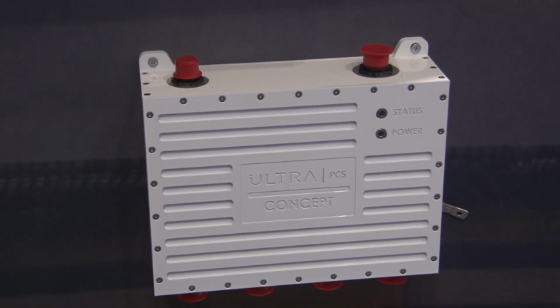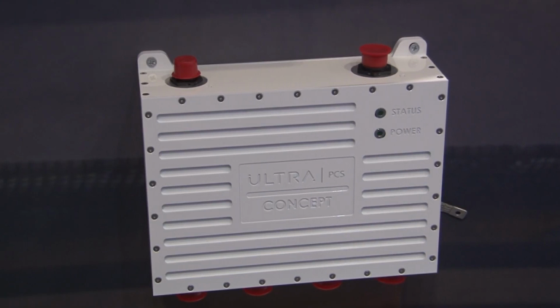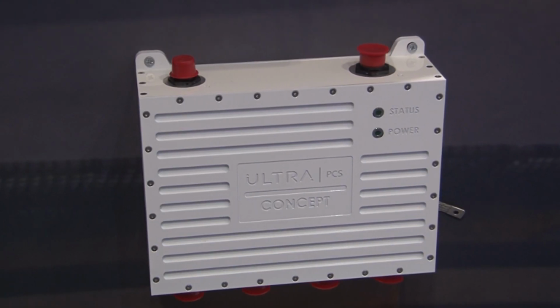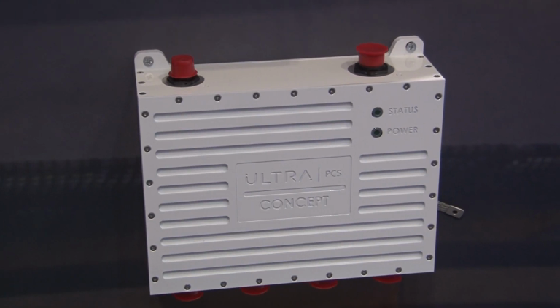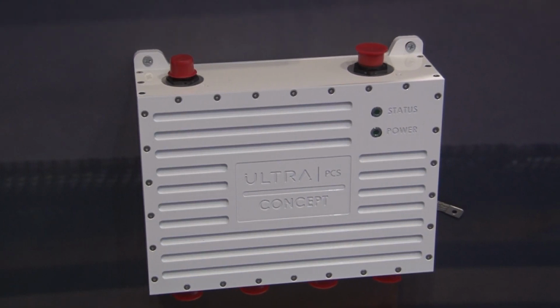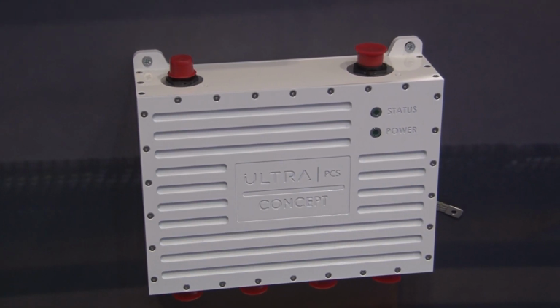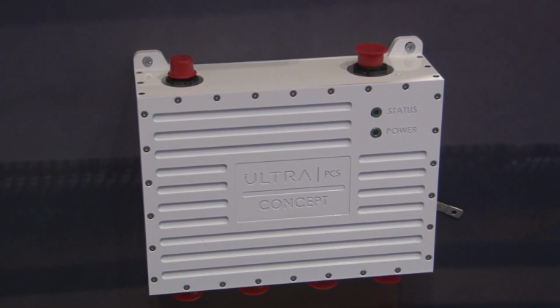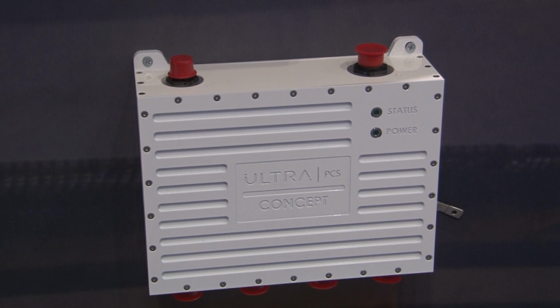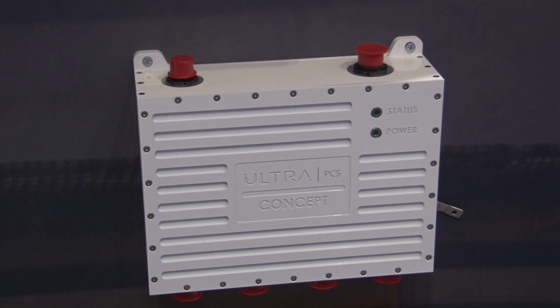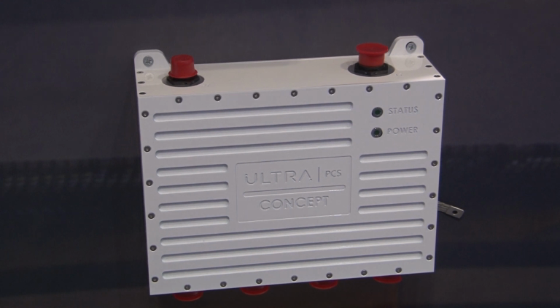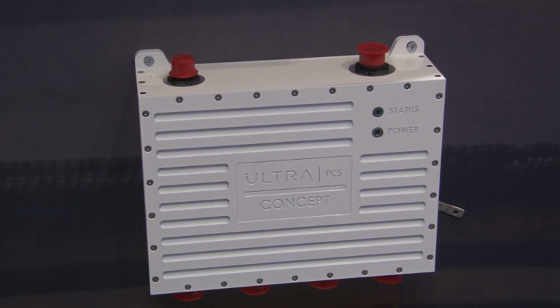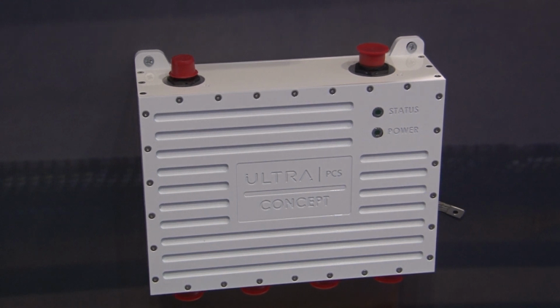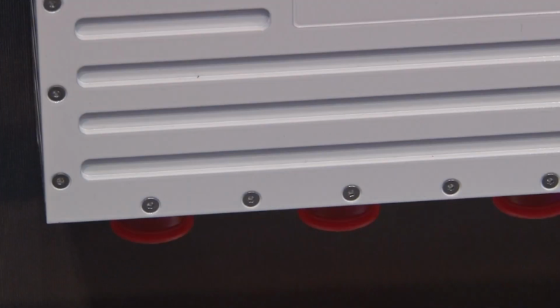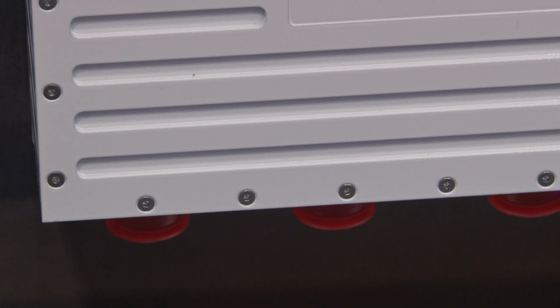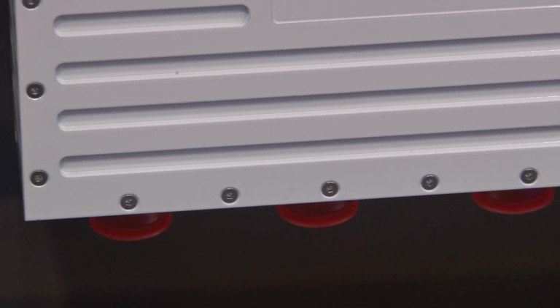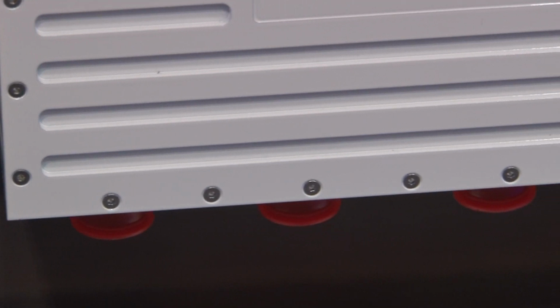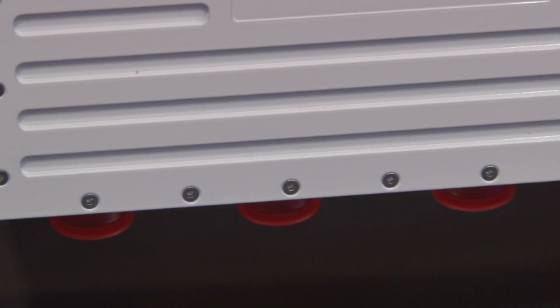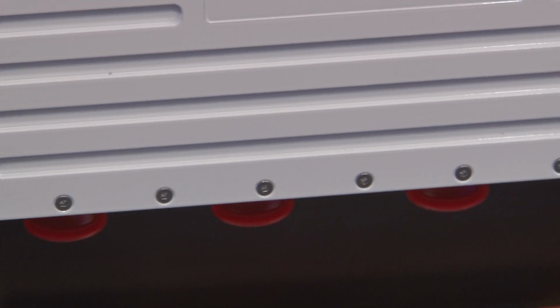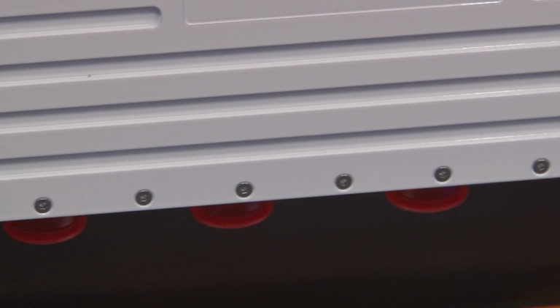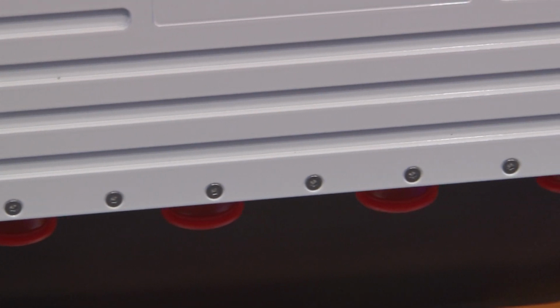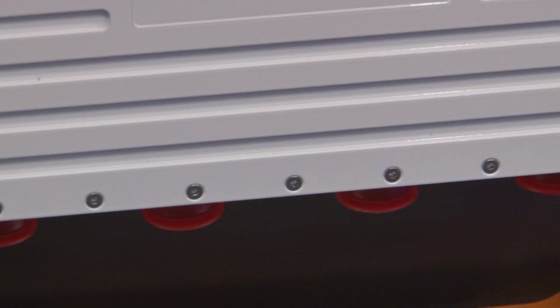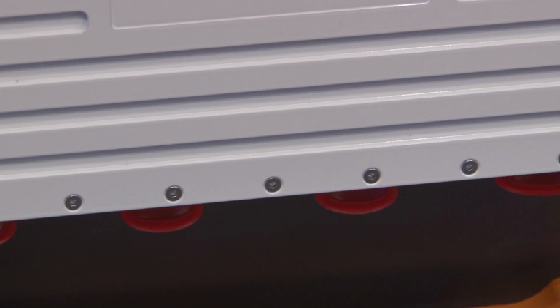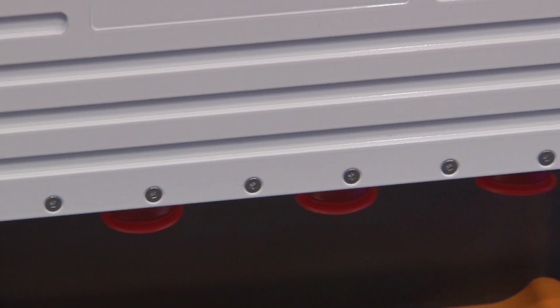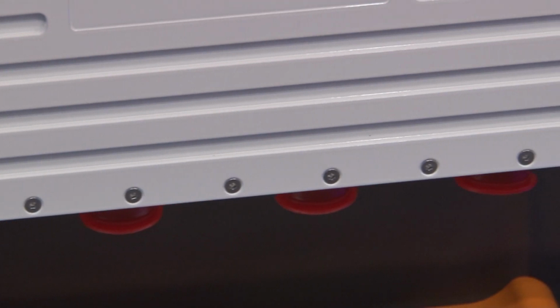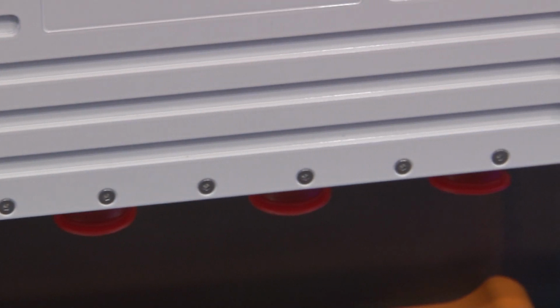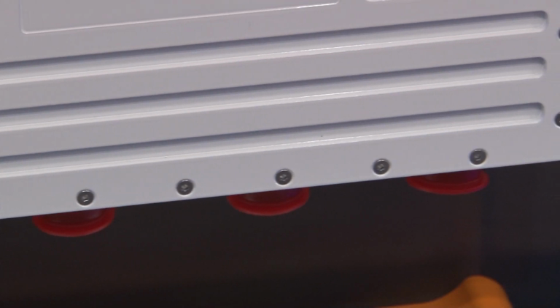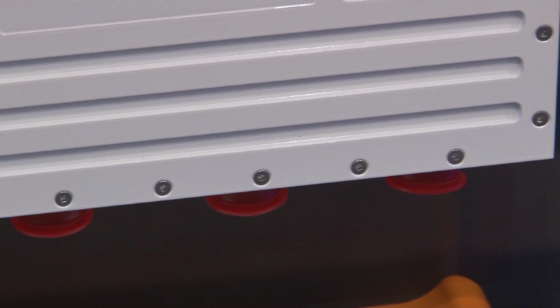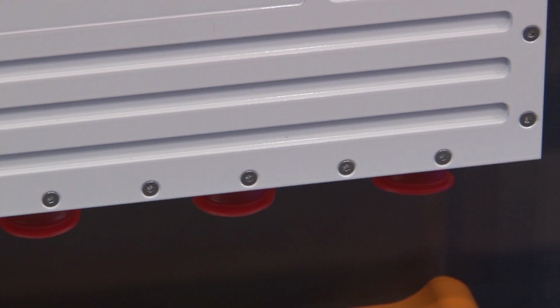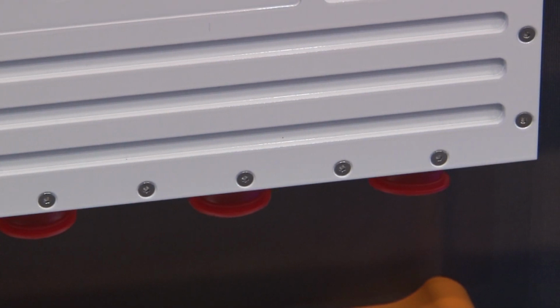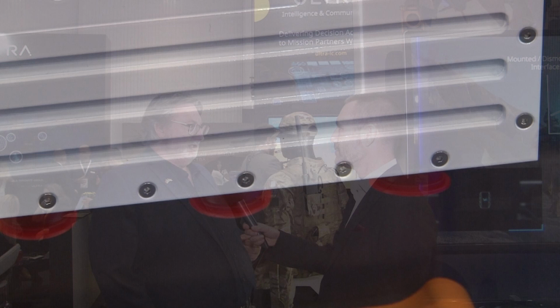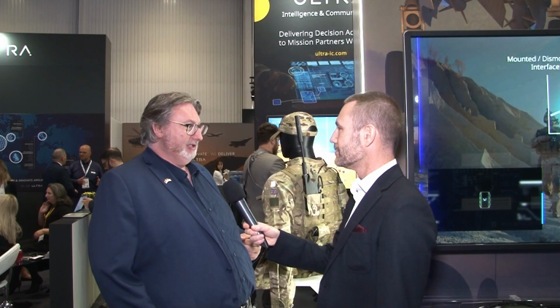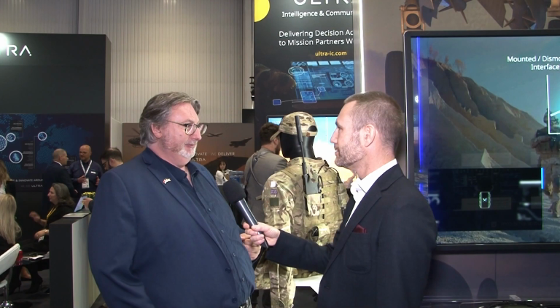We have a solution which allows us to integrate the digitised soldier into a digitised vehicle to allow that power and data exchange to happen.